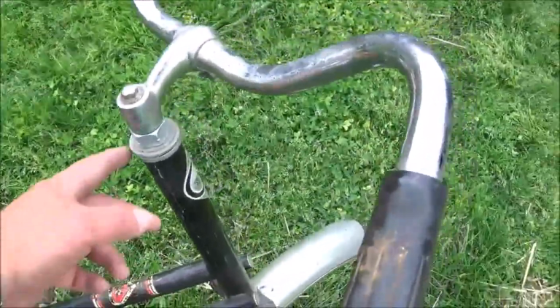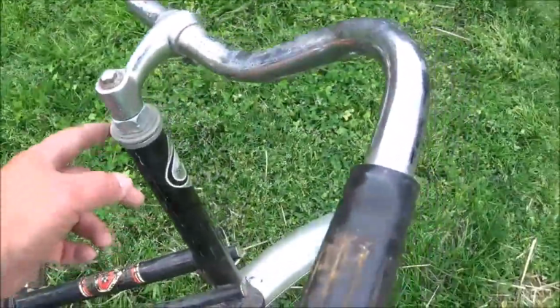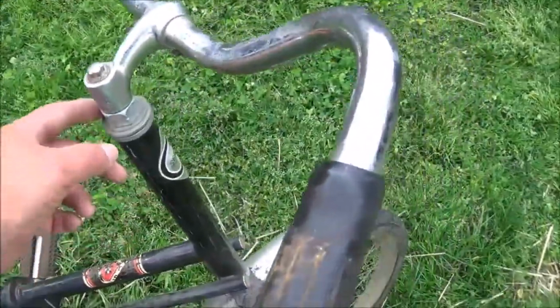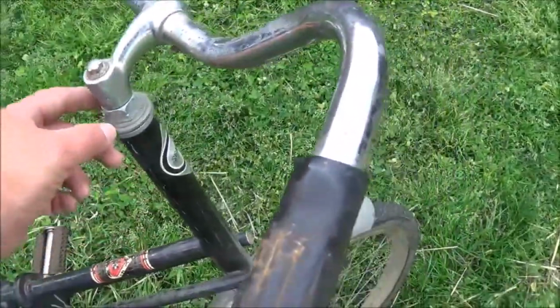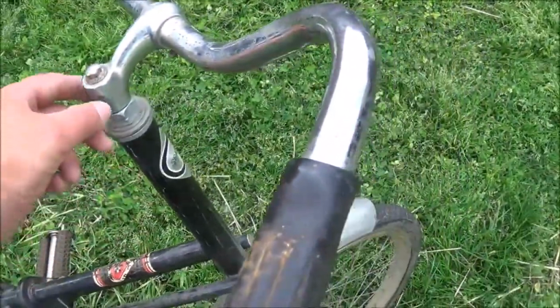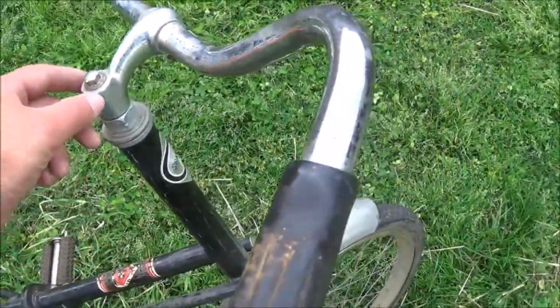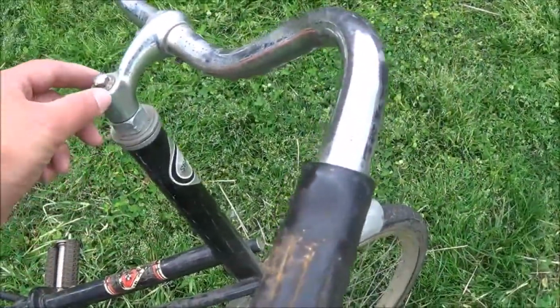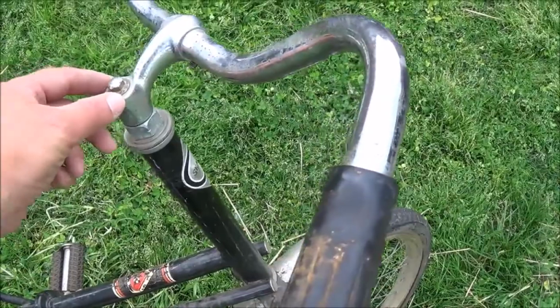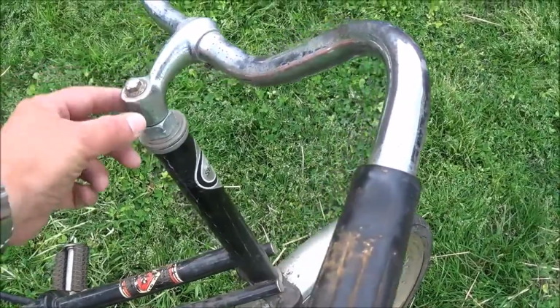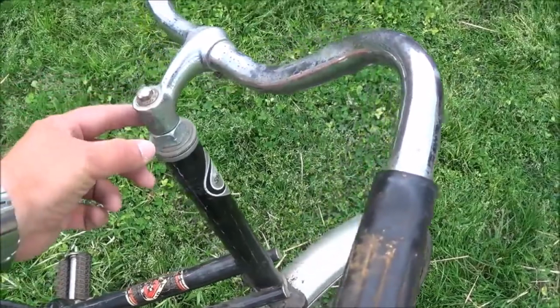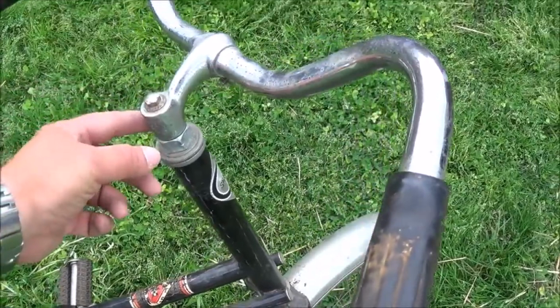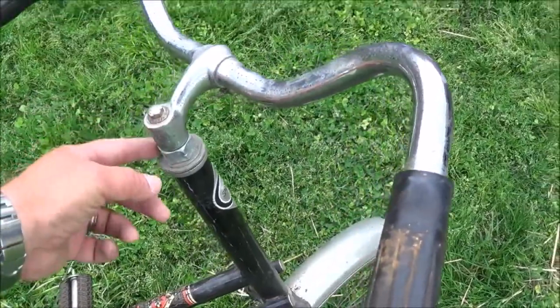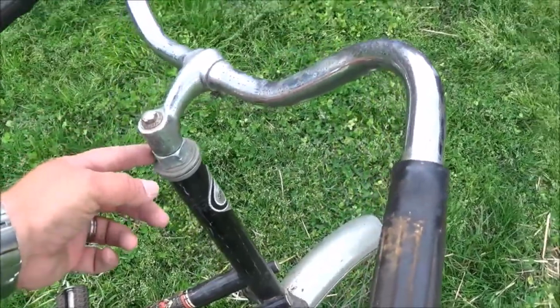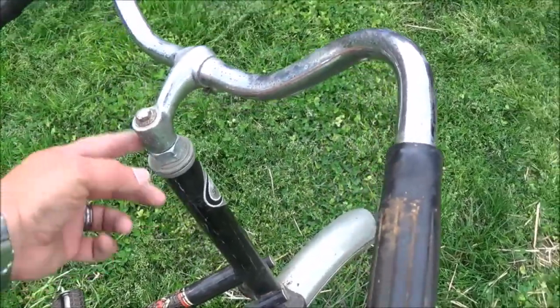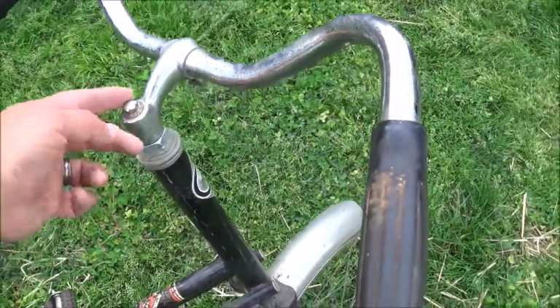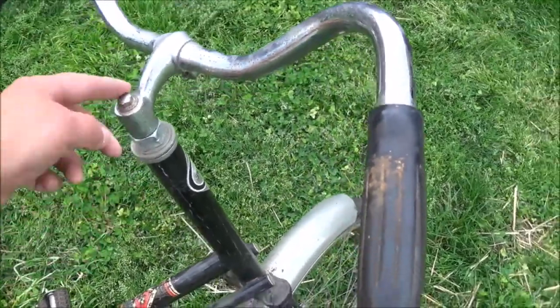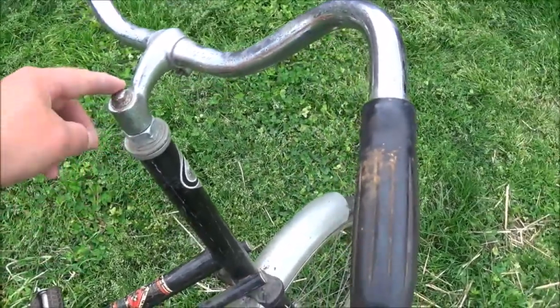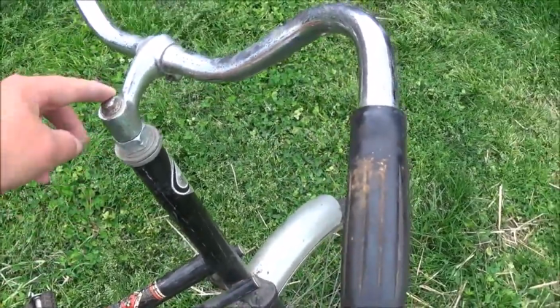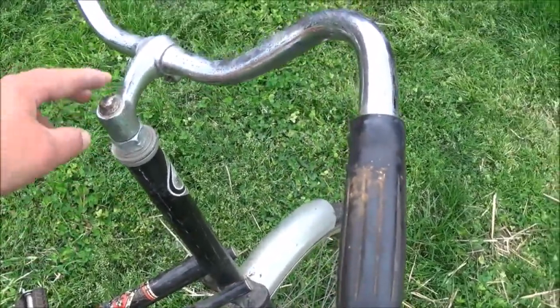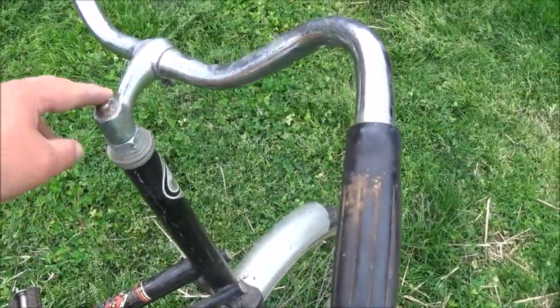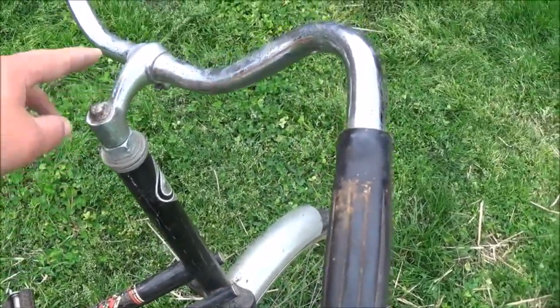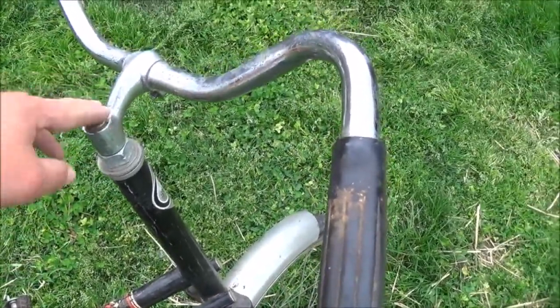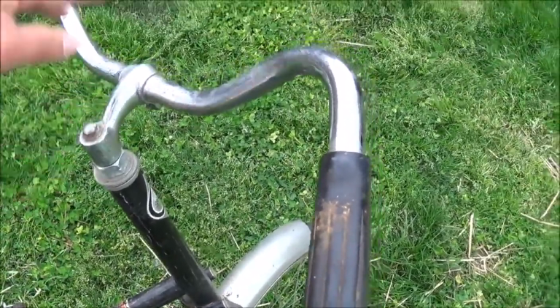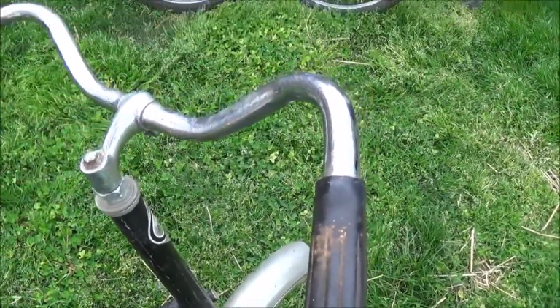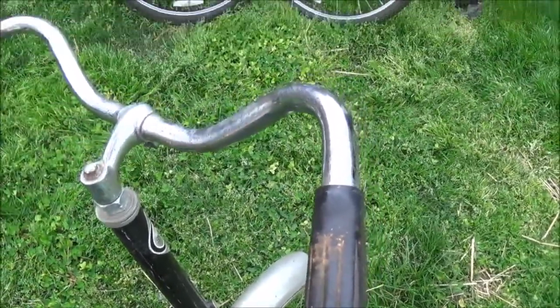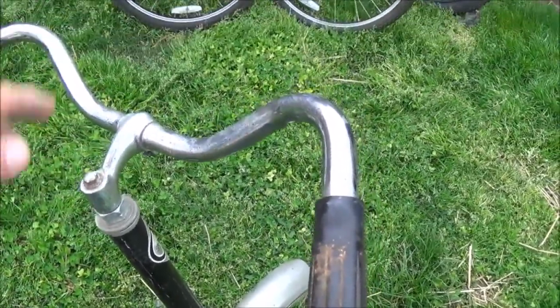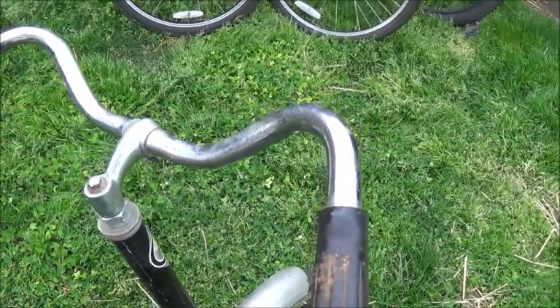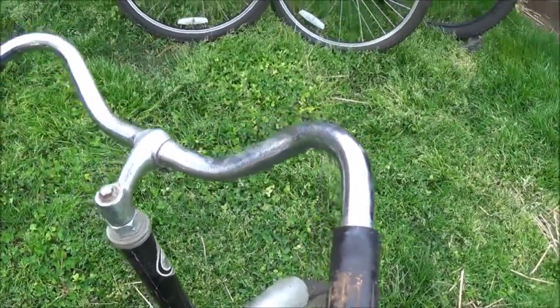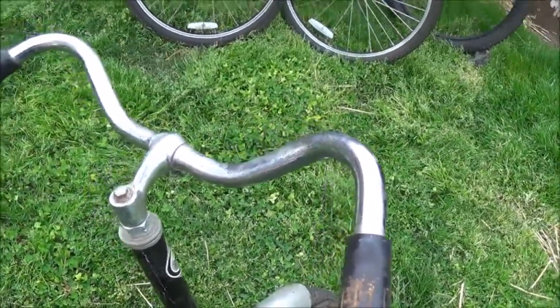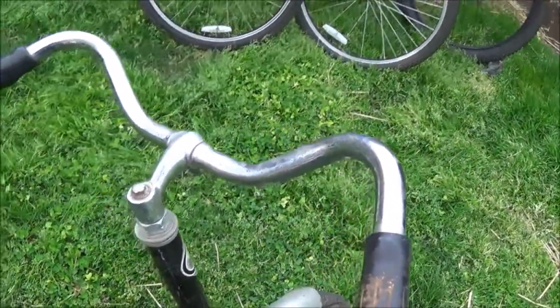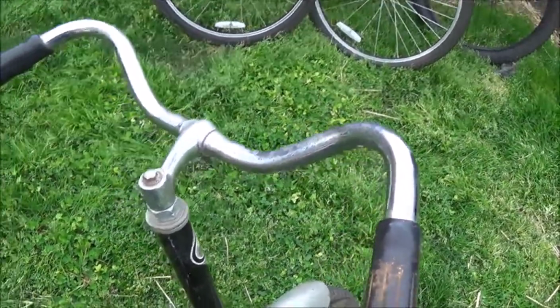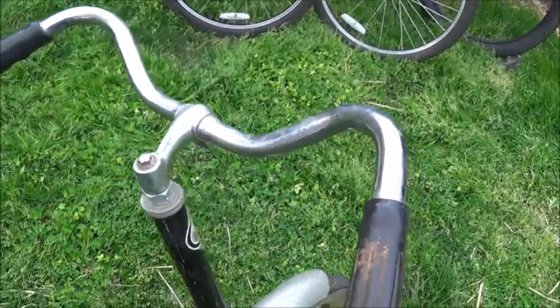I think I've seen pictures of them. The handlebars you can raise up a little bit higher.